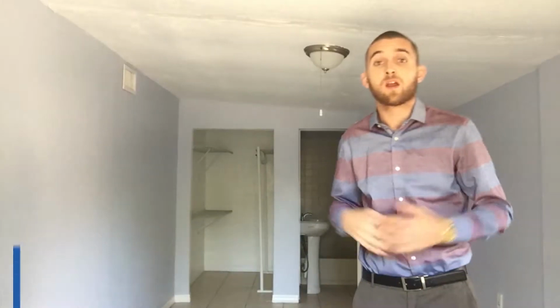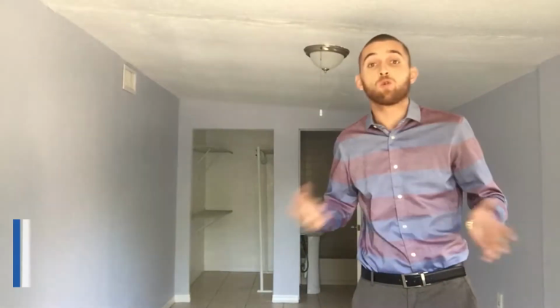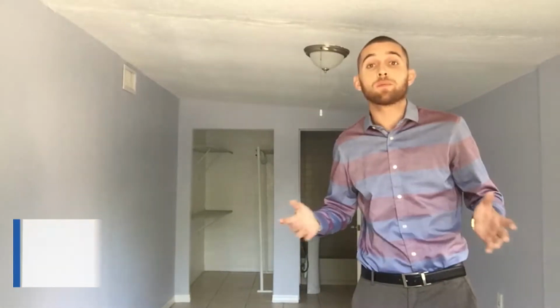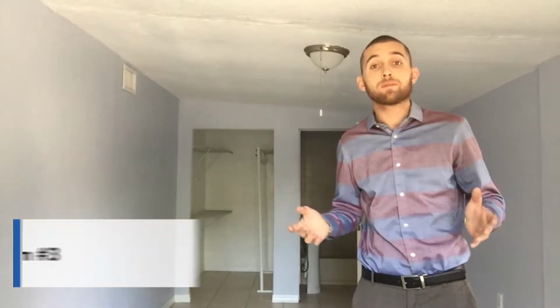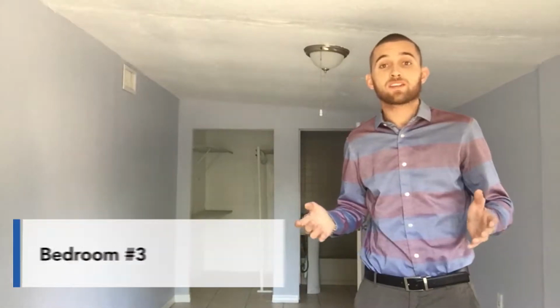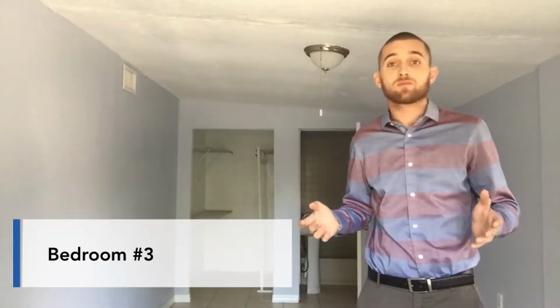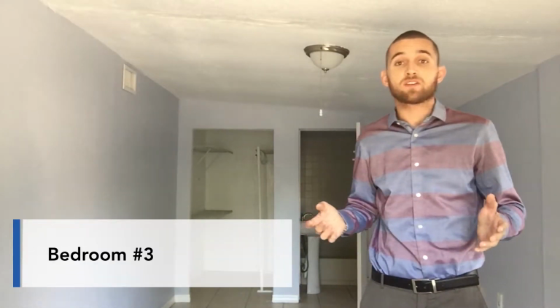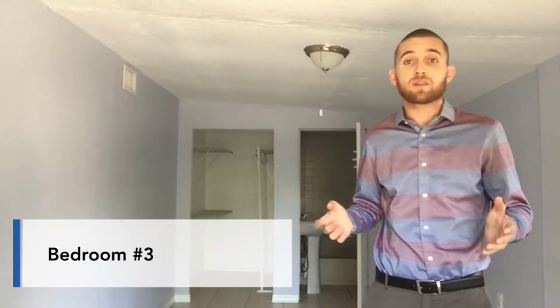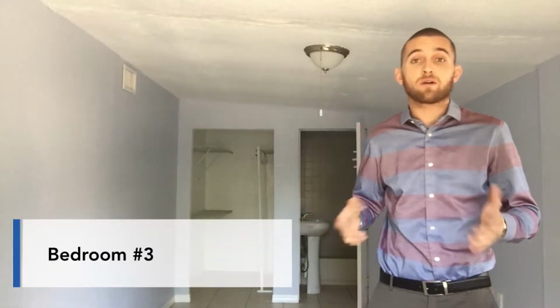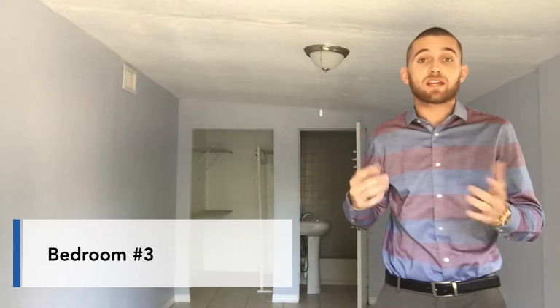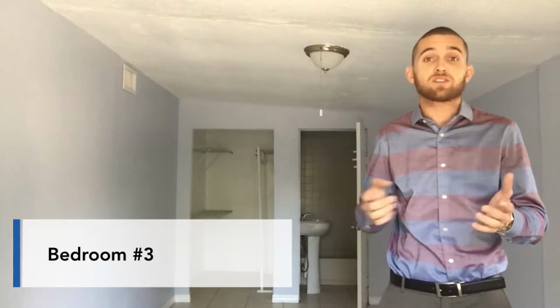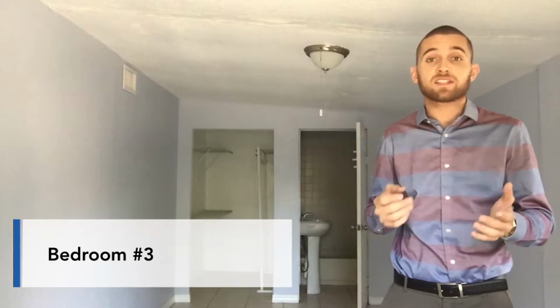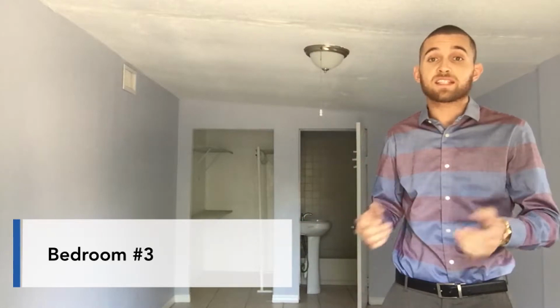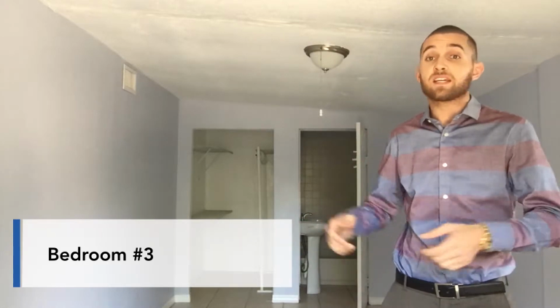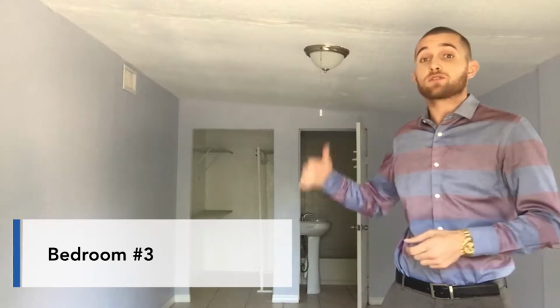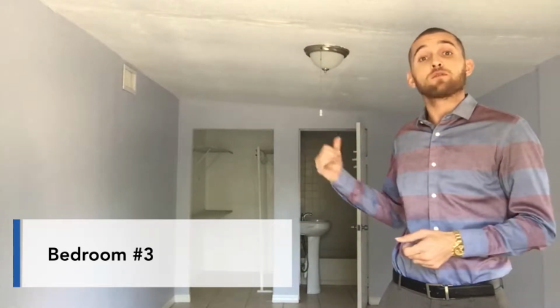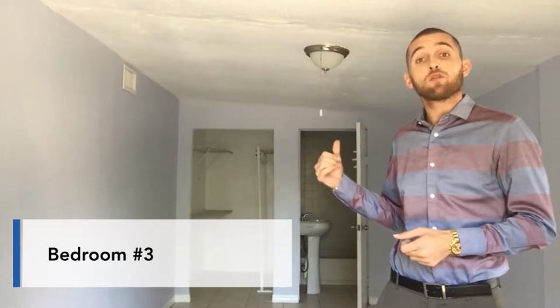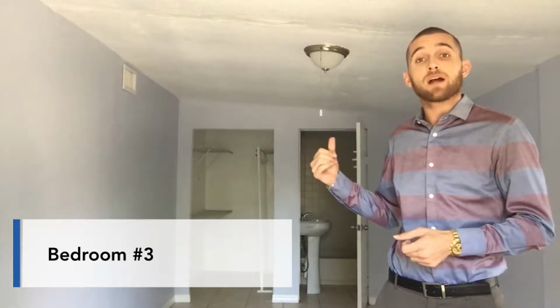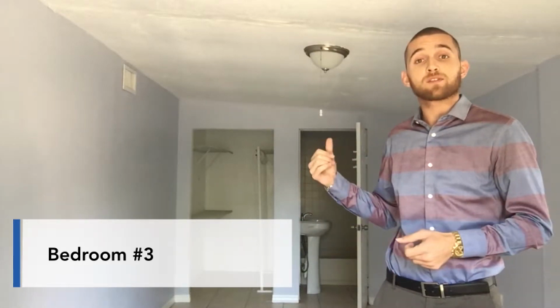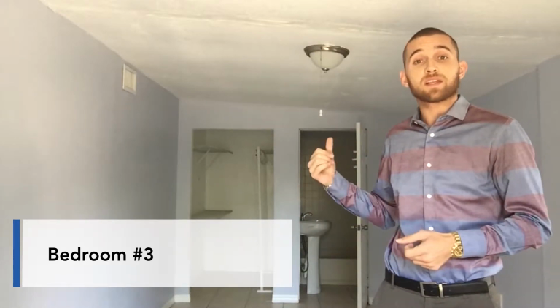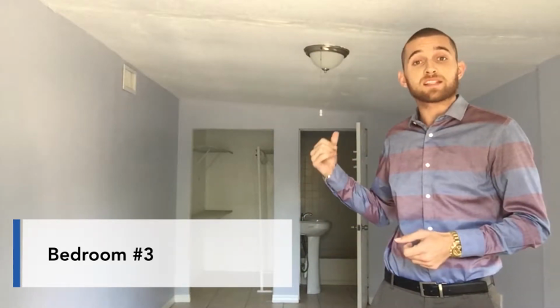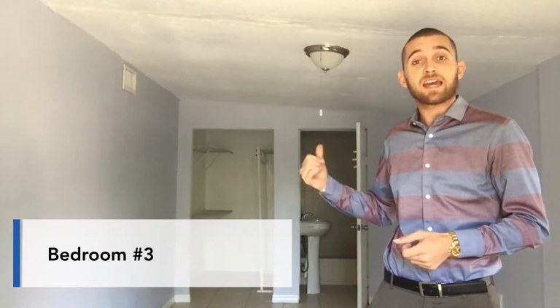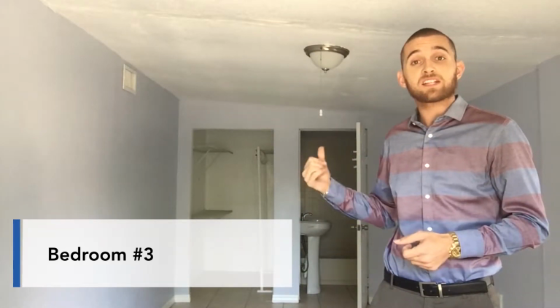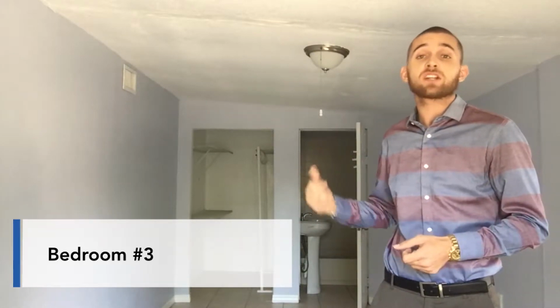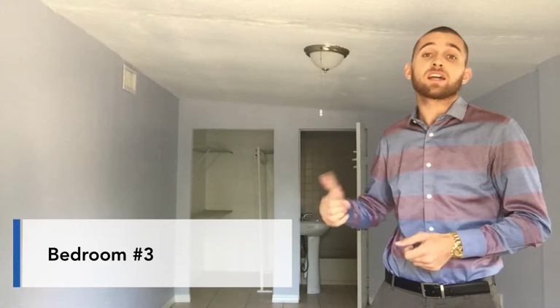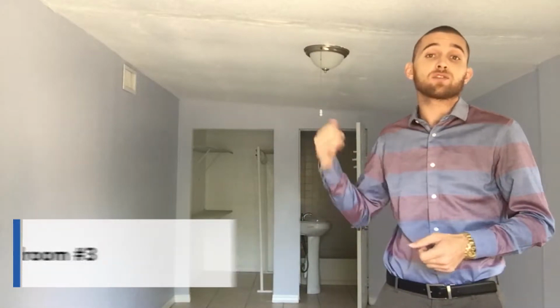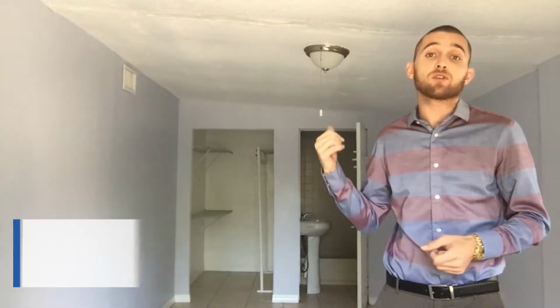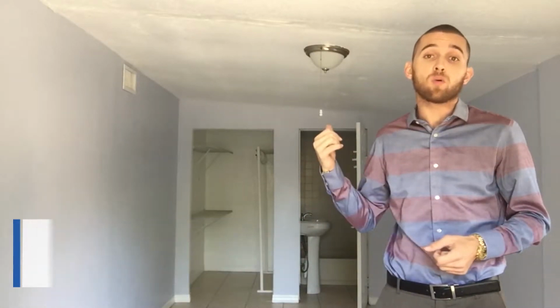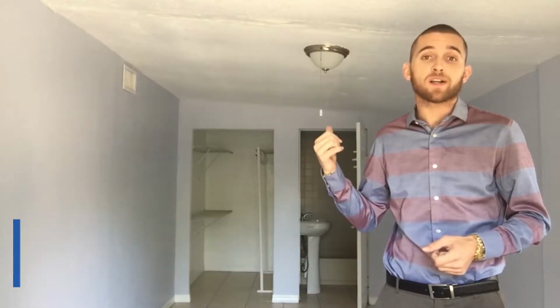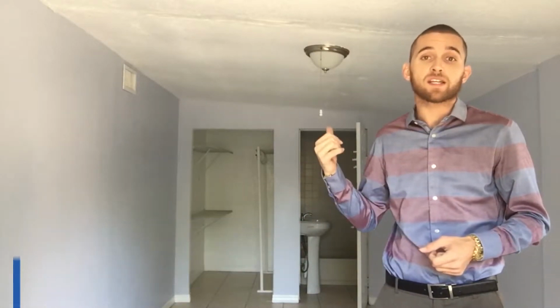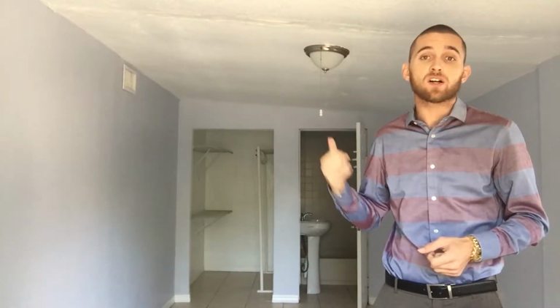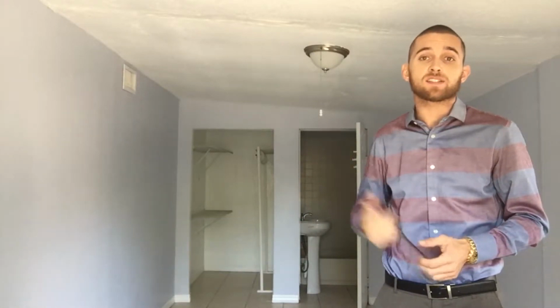I'm in the master bedroom now and as you can see, there's a full bathroom that's attached and also a walk-in closet.